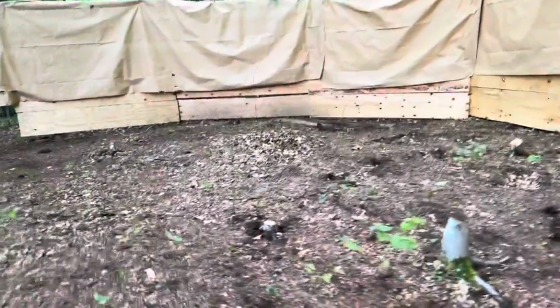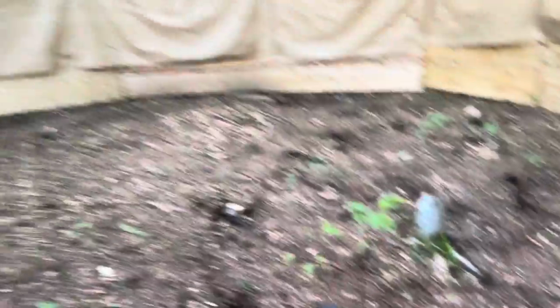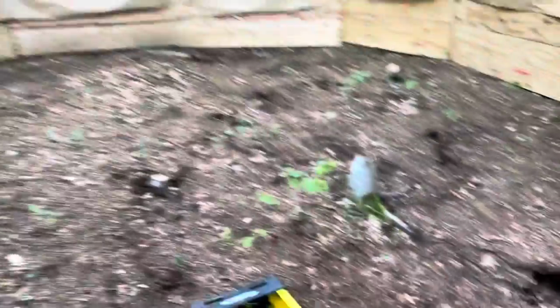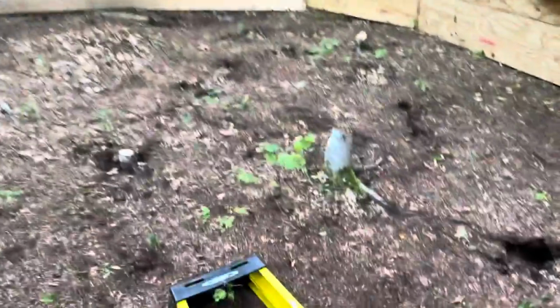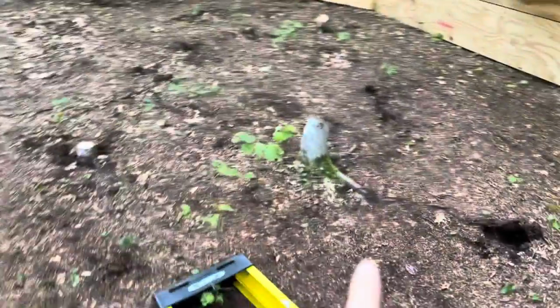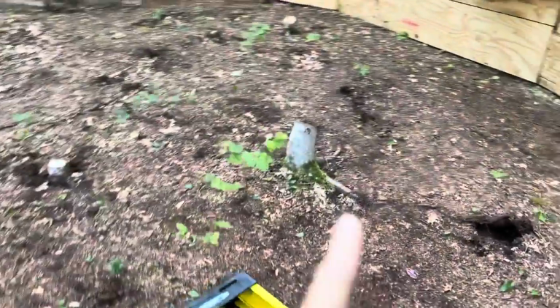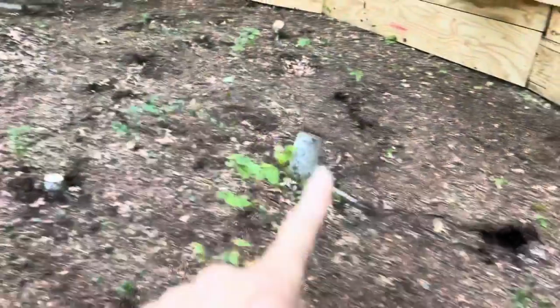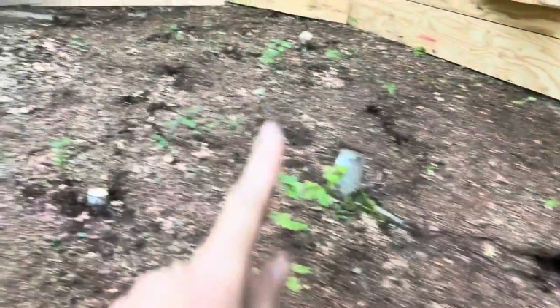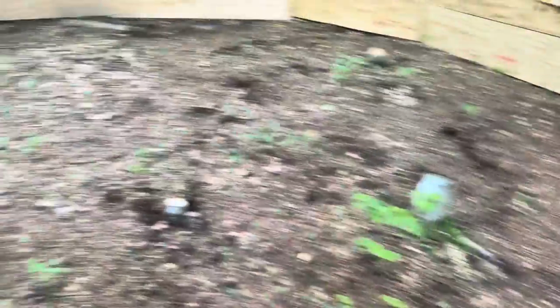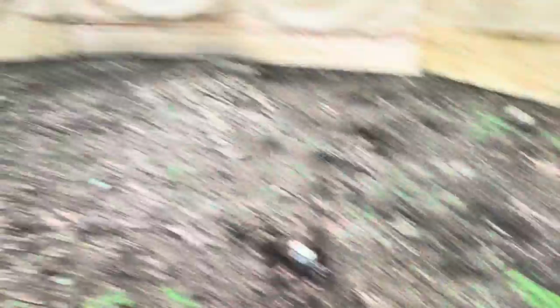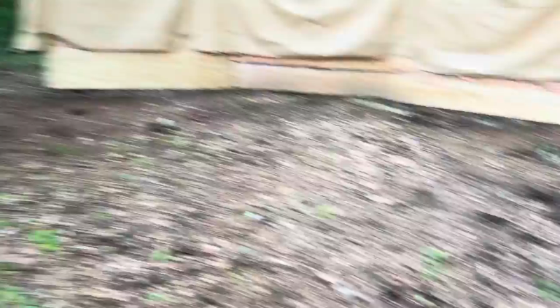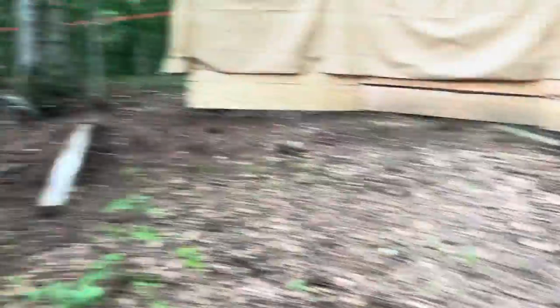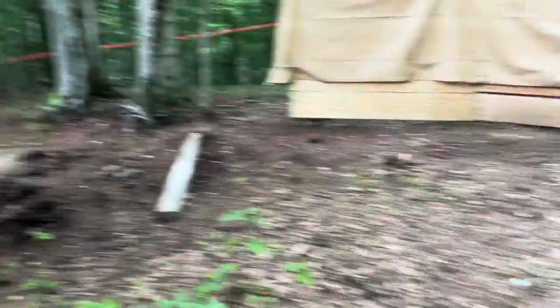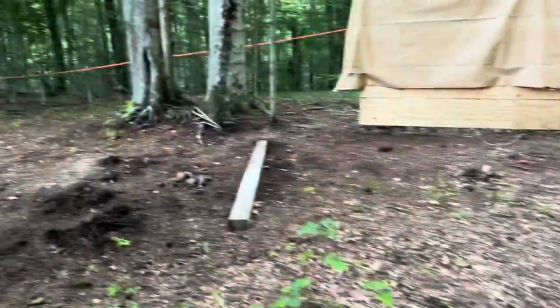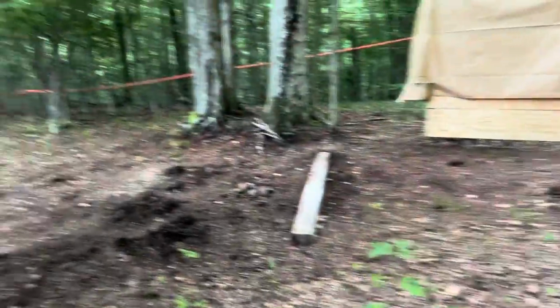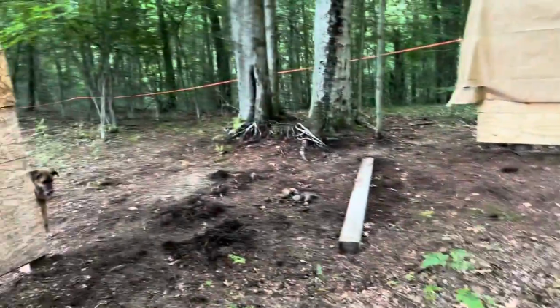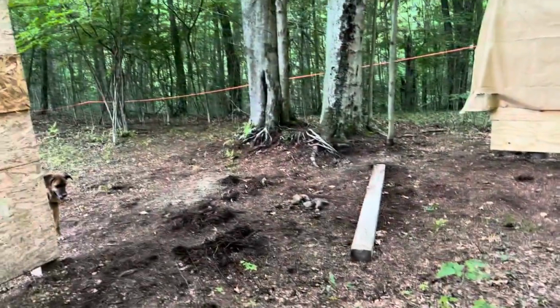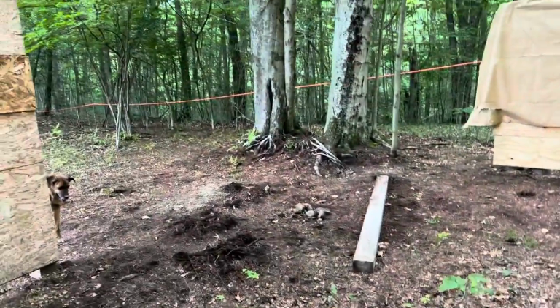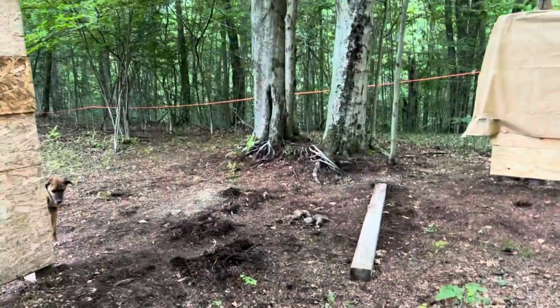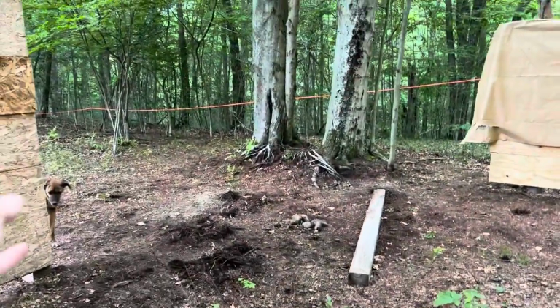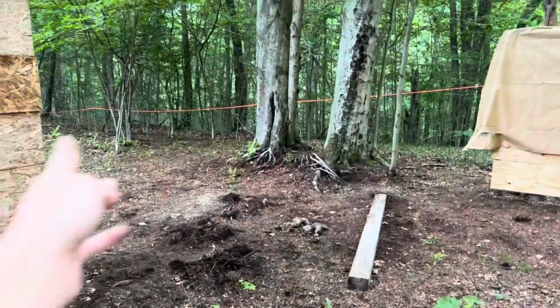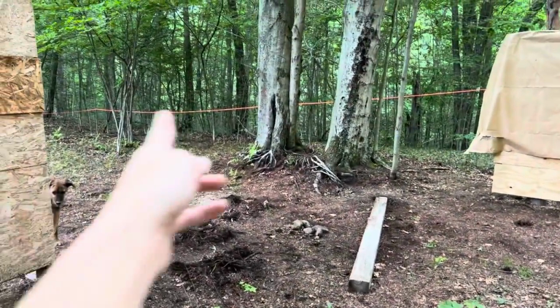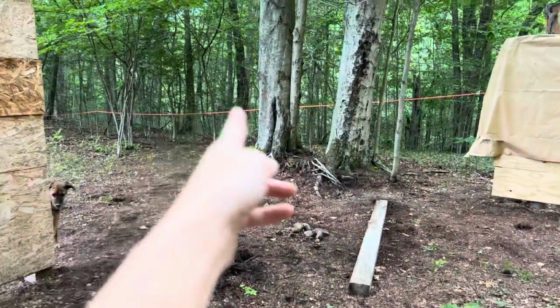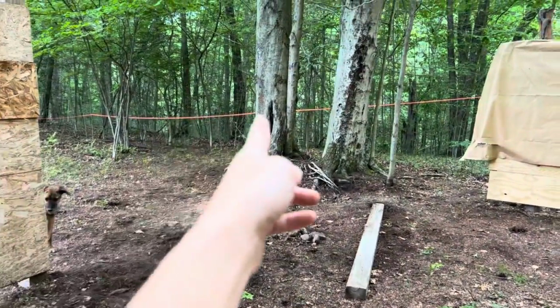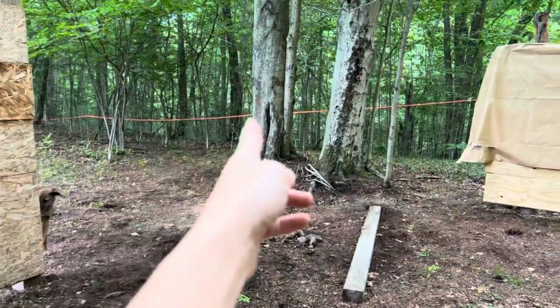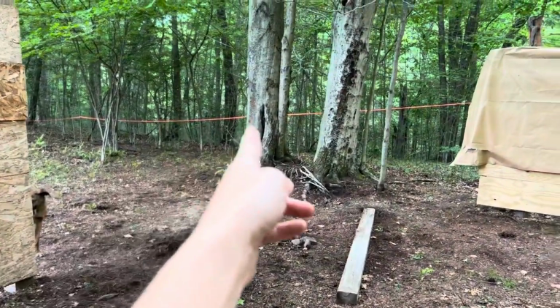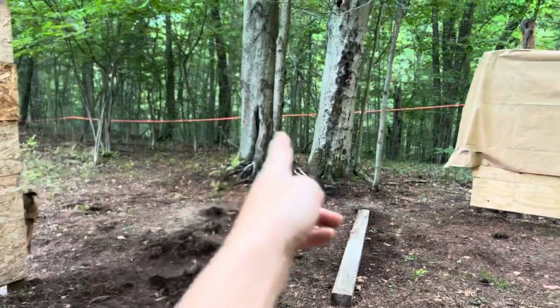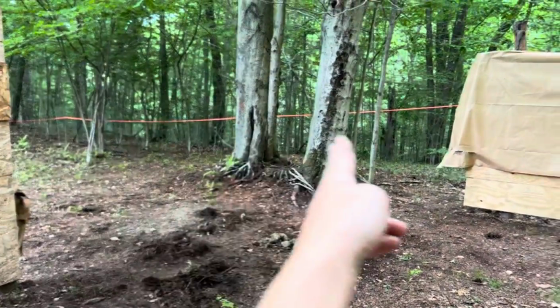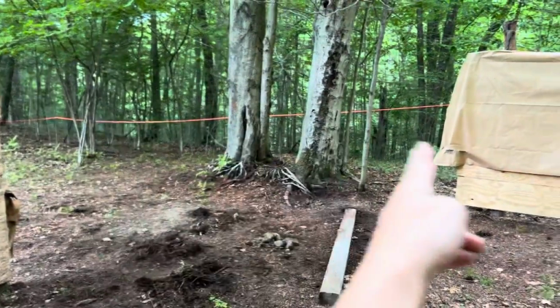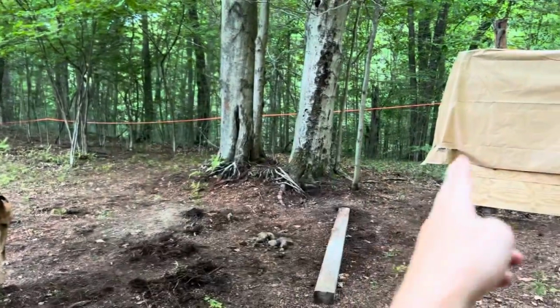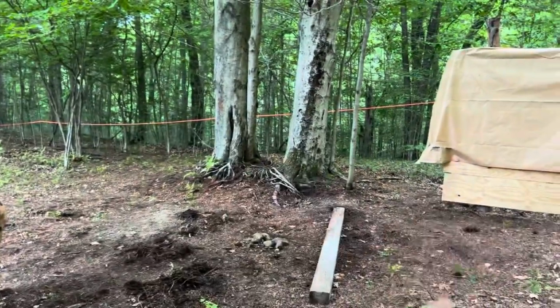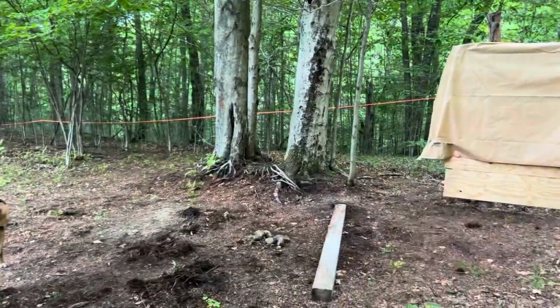Stump guy's gonna come in, grind all these stumps, and then I'll put the last gate on and the last paneling.